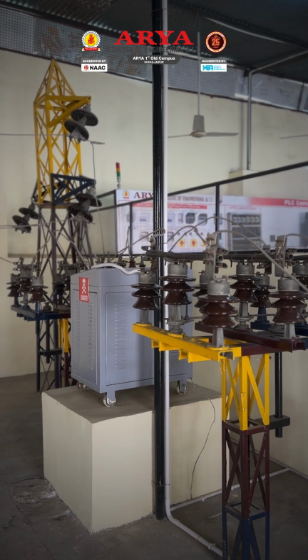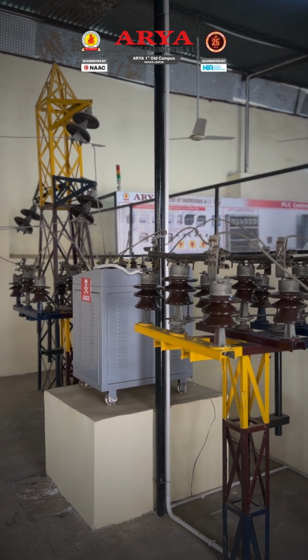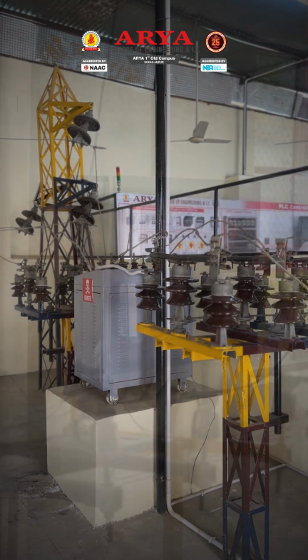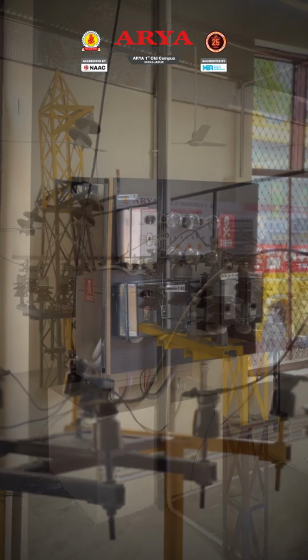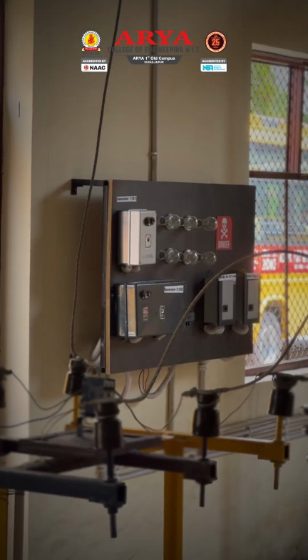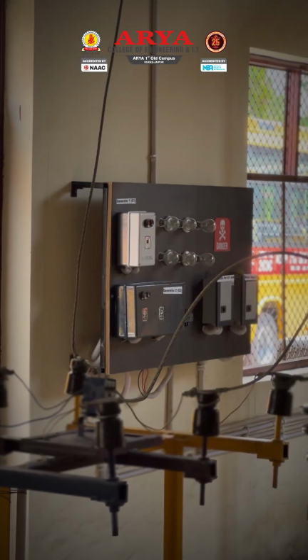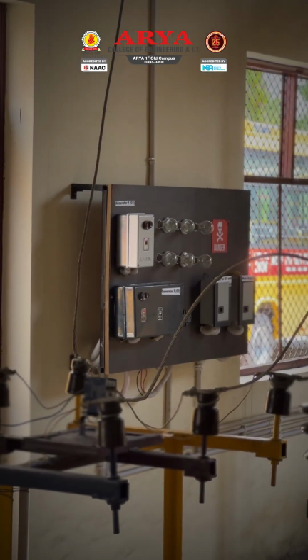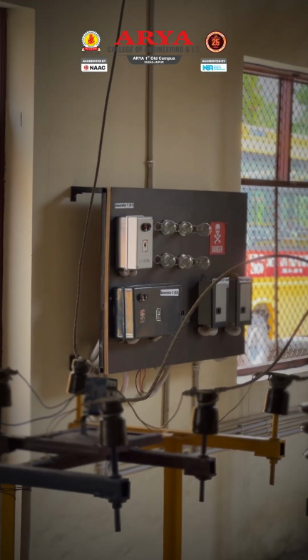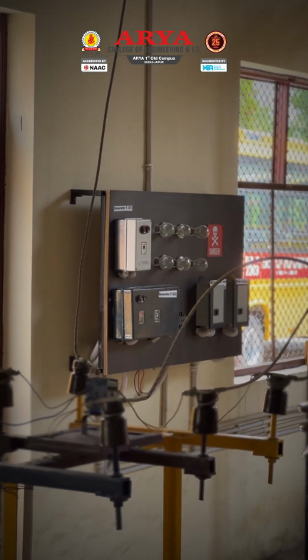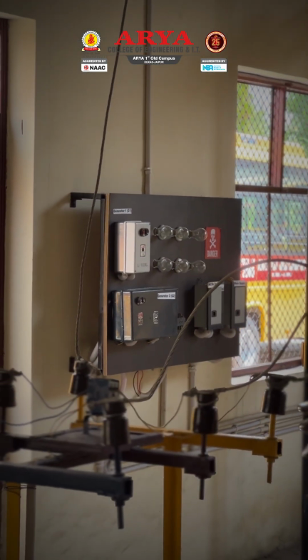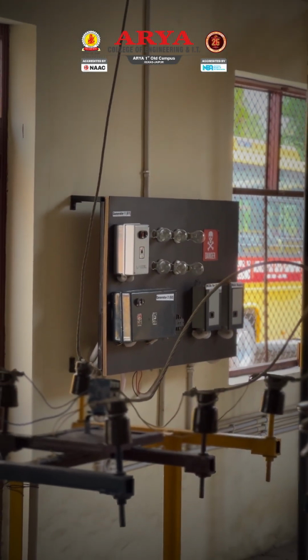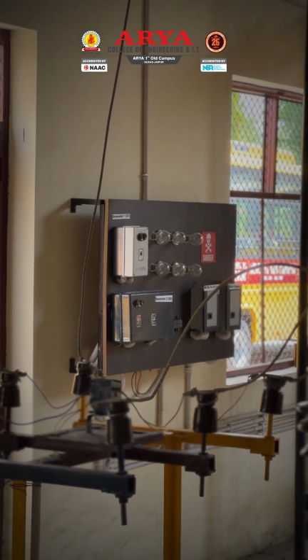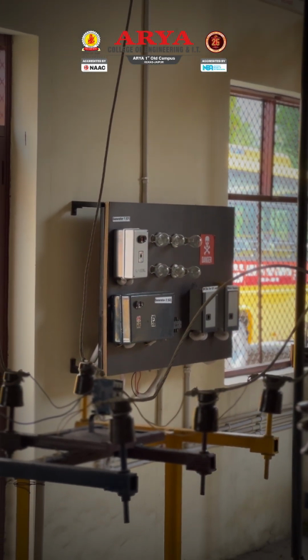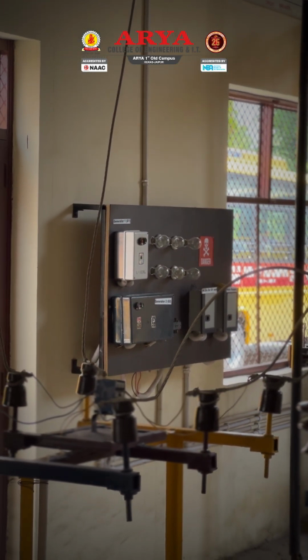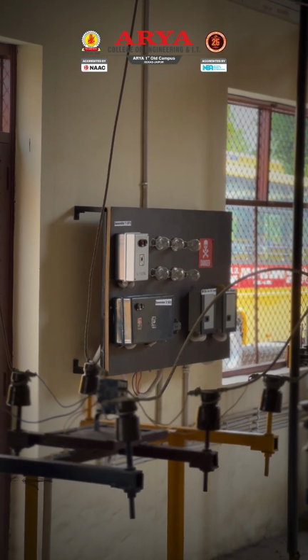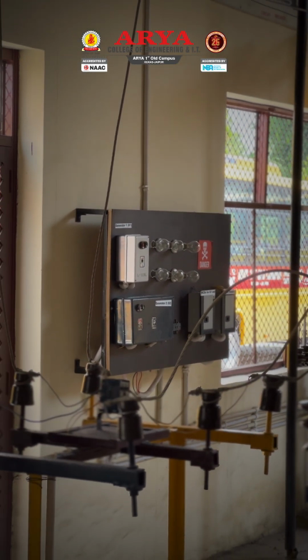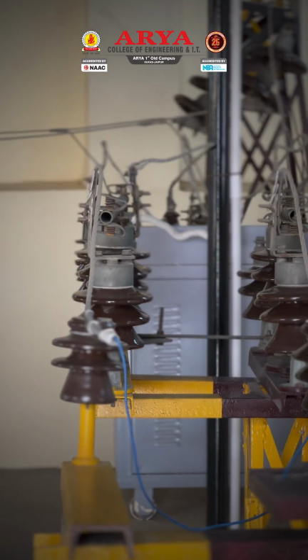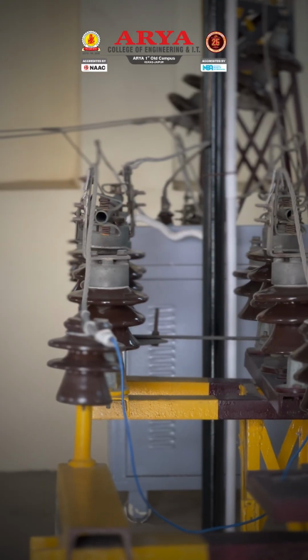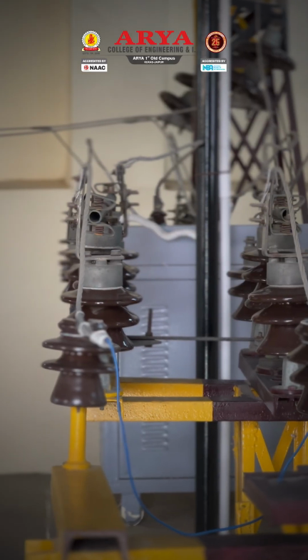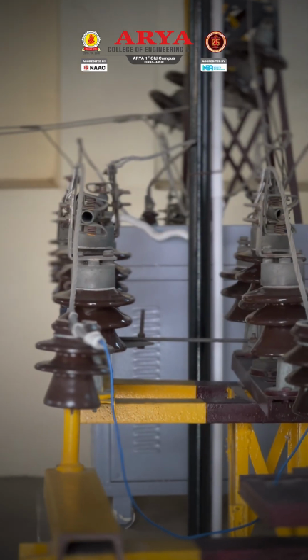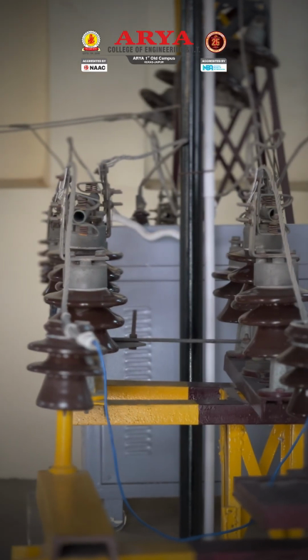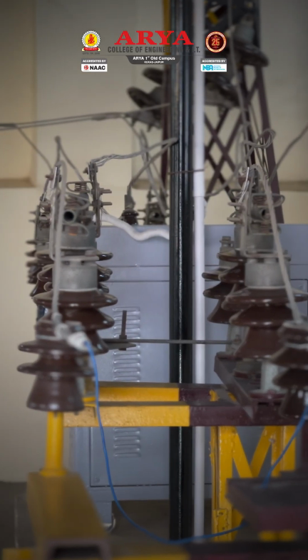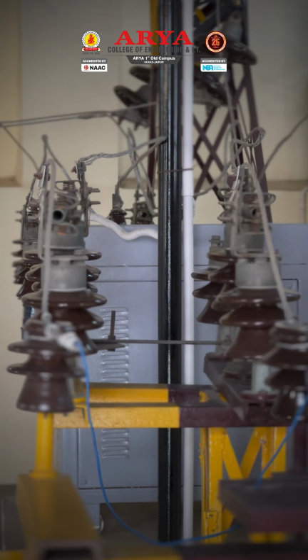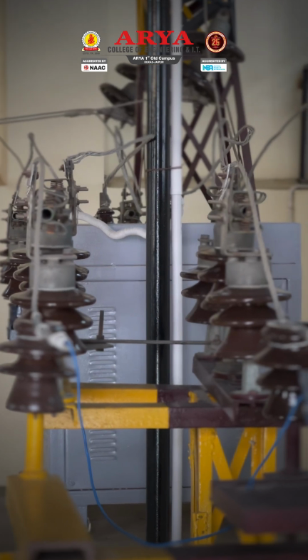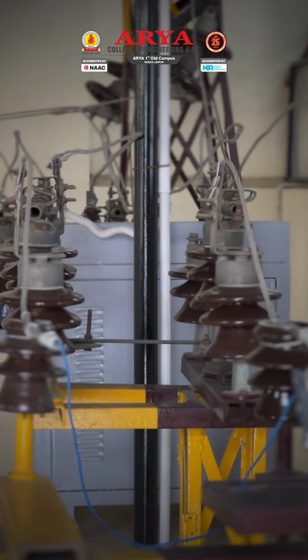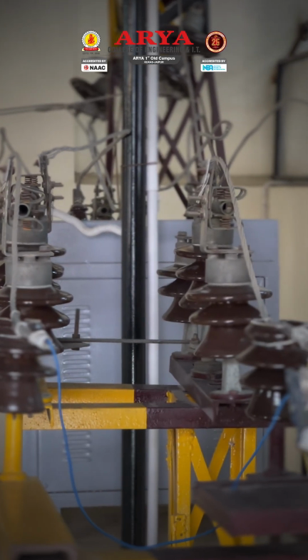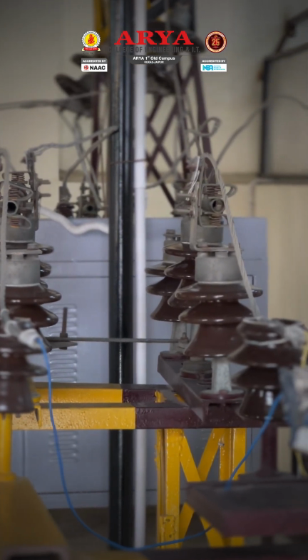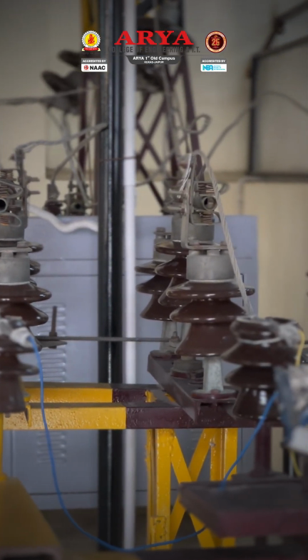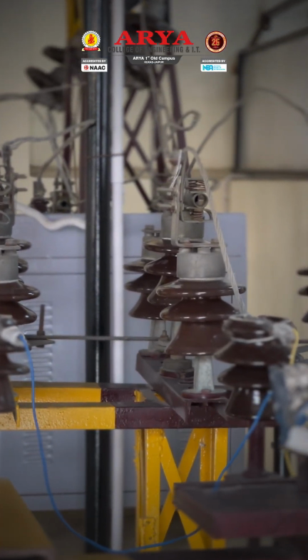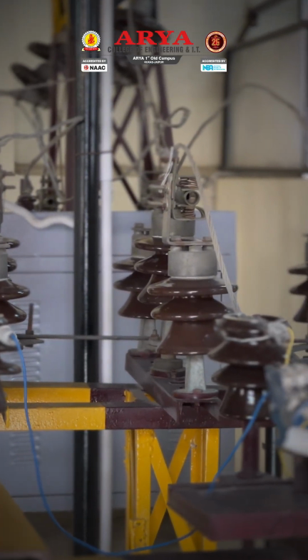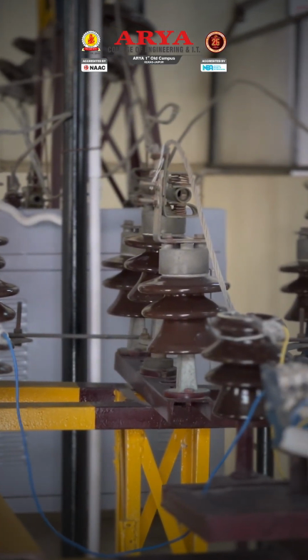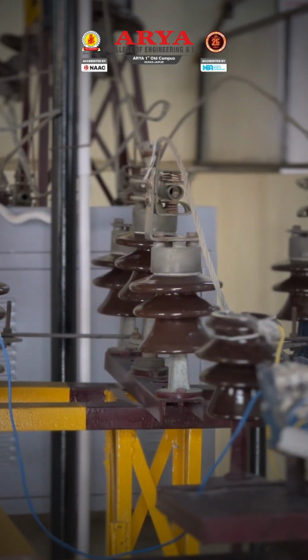From generation to transmission and distribution, this lab offers a comprehensive view of how electricity flows across the grid.